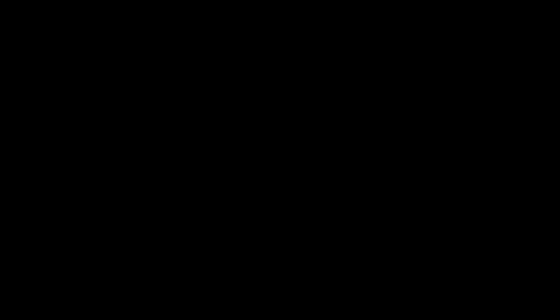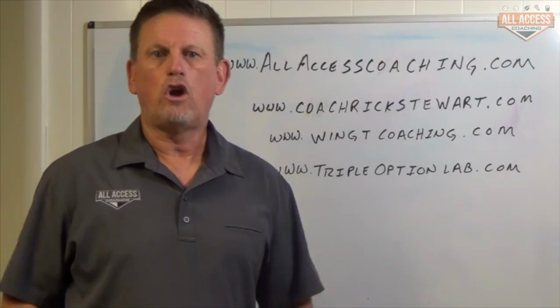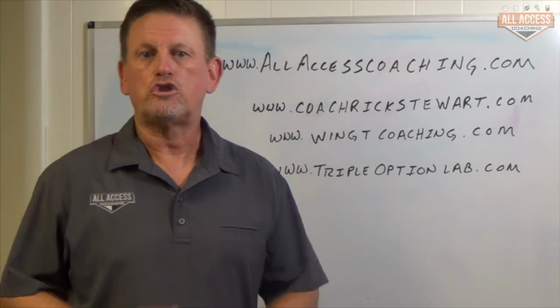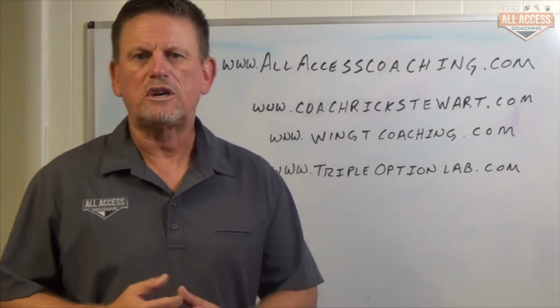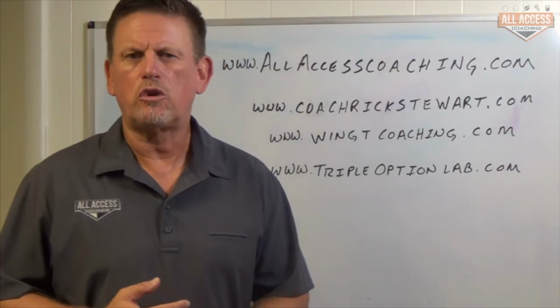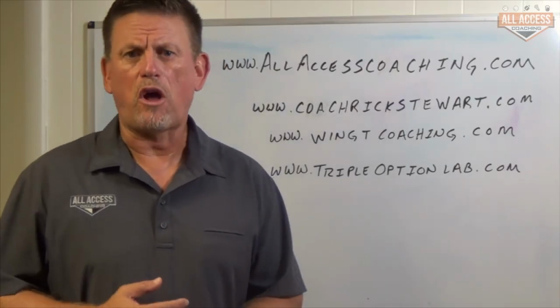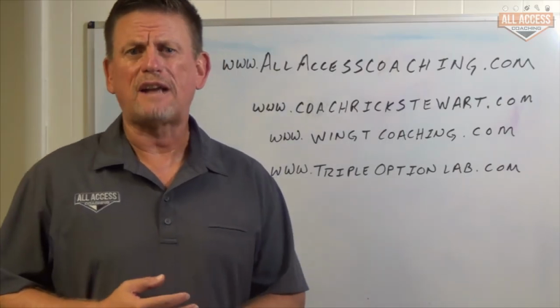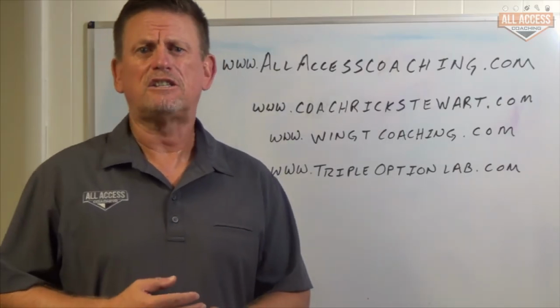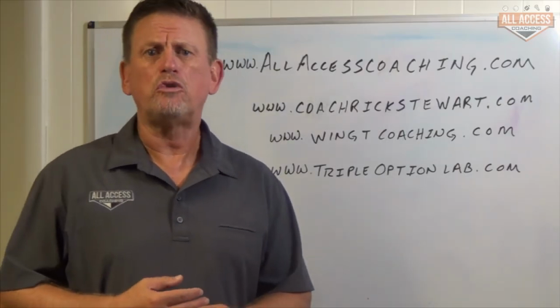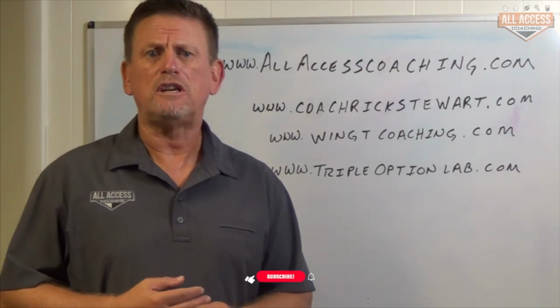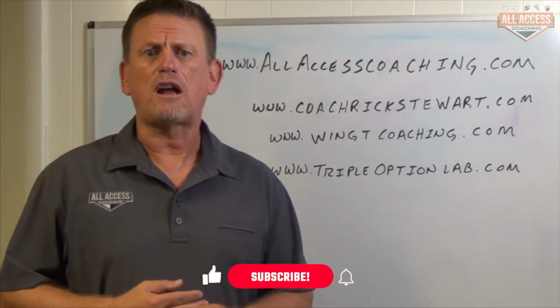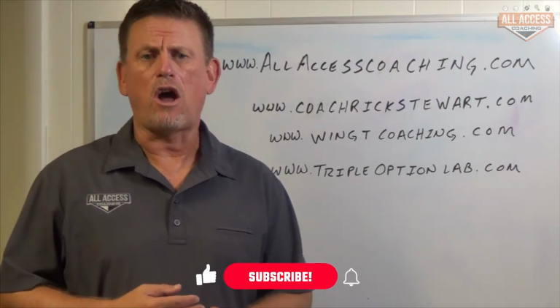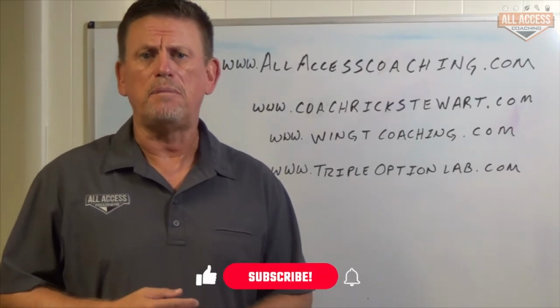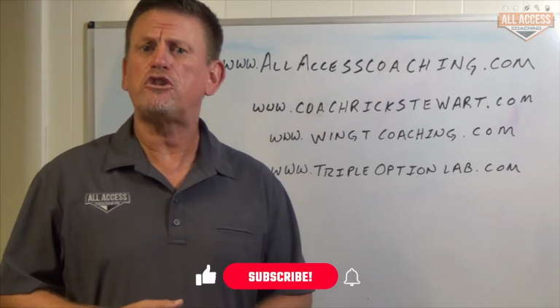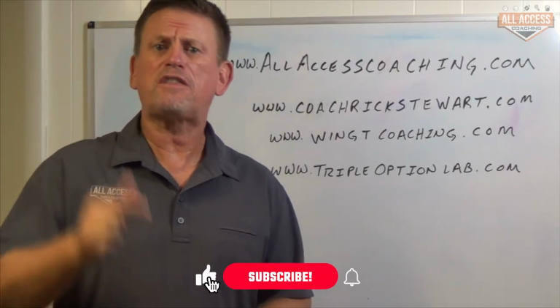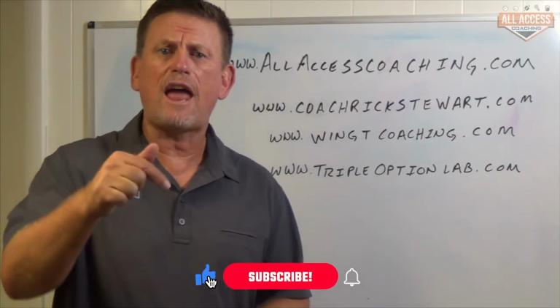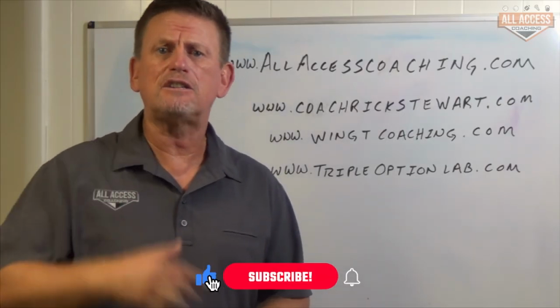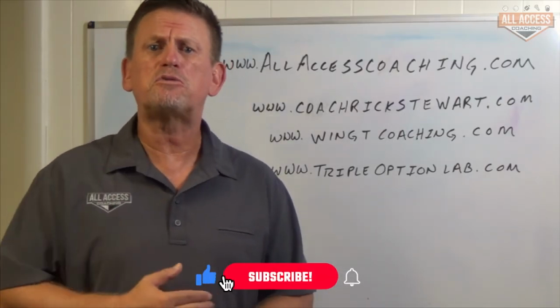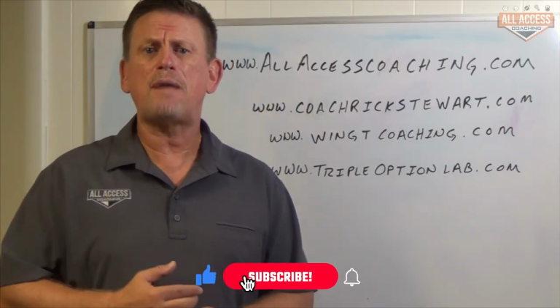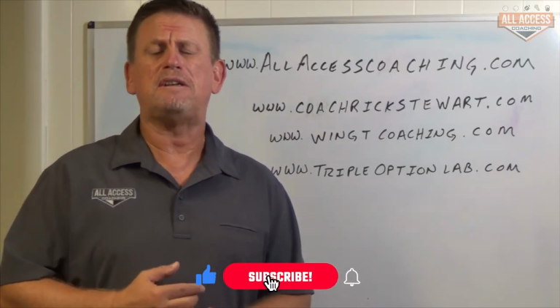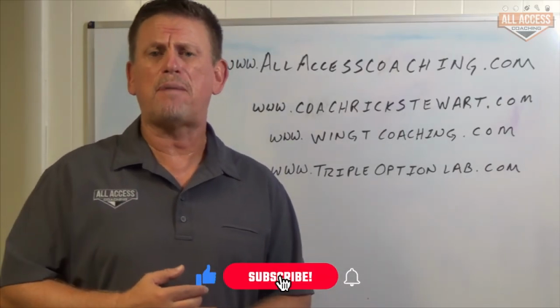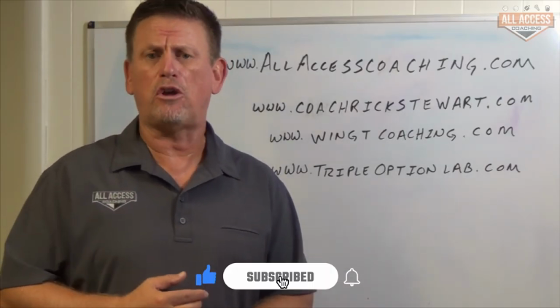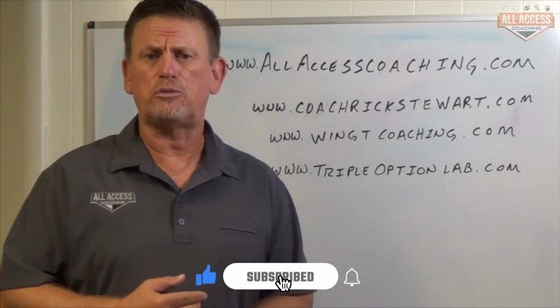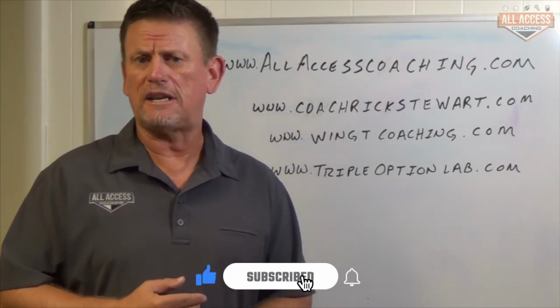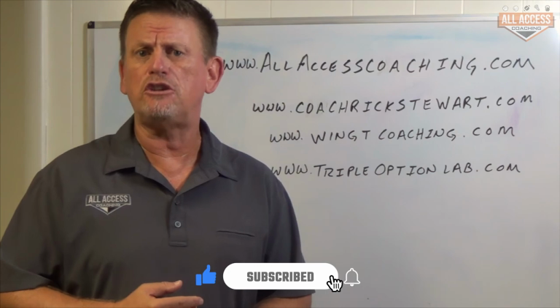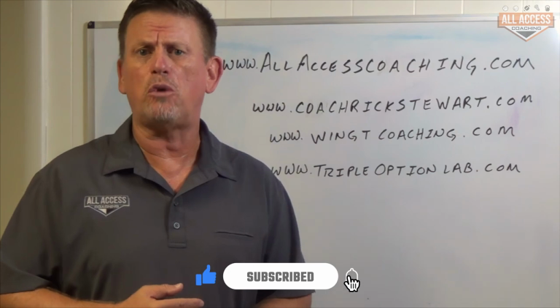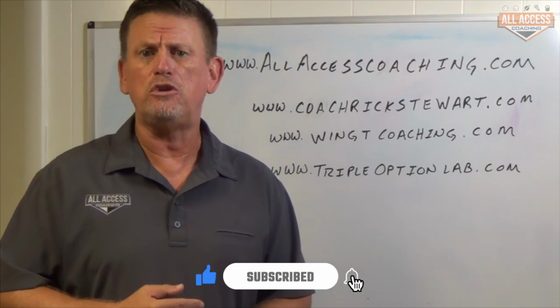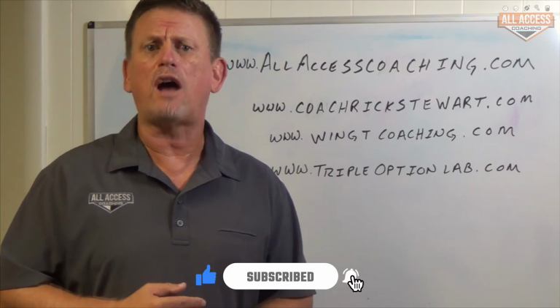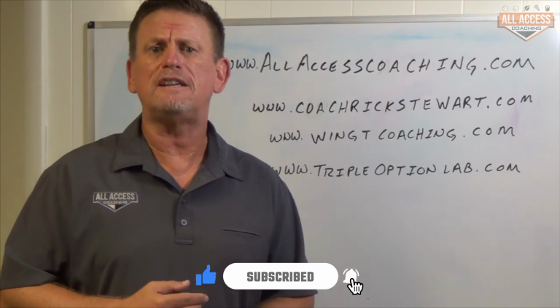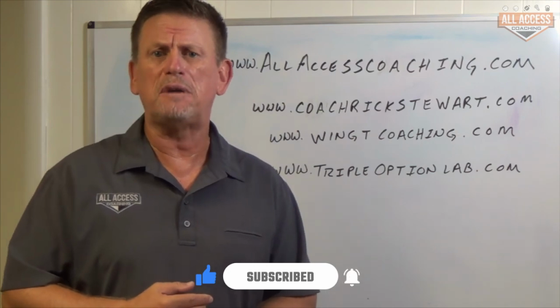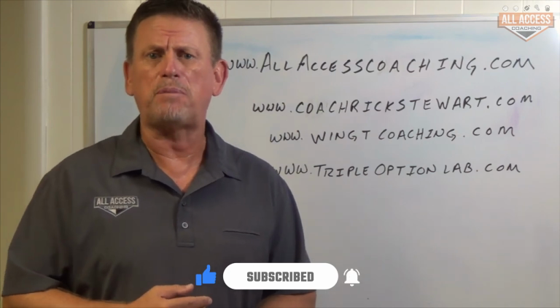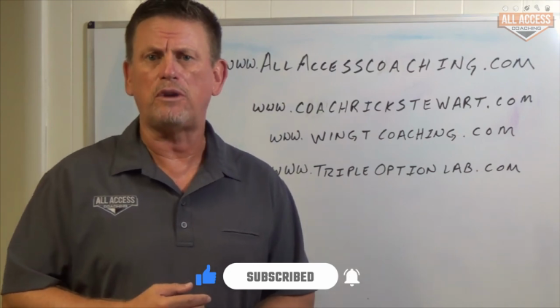Coach is Rick Stewart with AllAccessCoaching.com. Make sure you hit the like and subscribe button down below so we can let you know when new content has been uploaded.